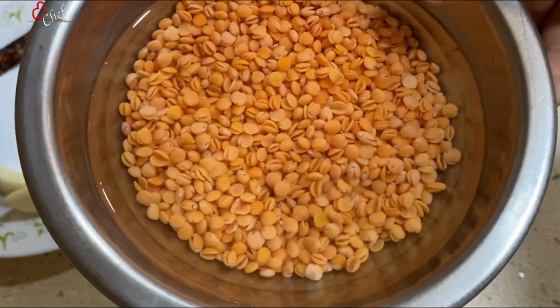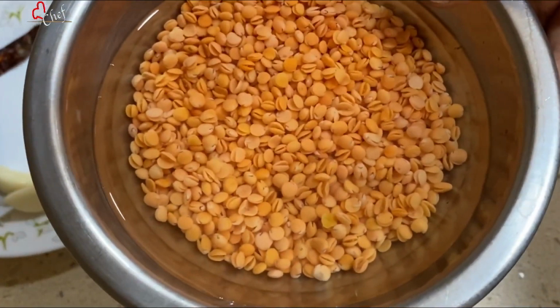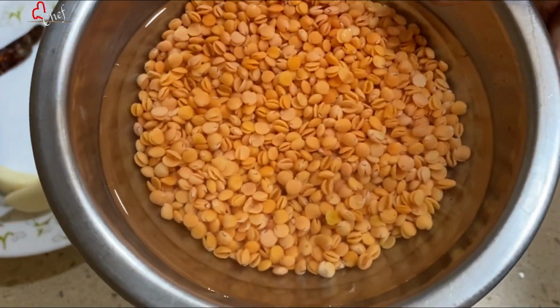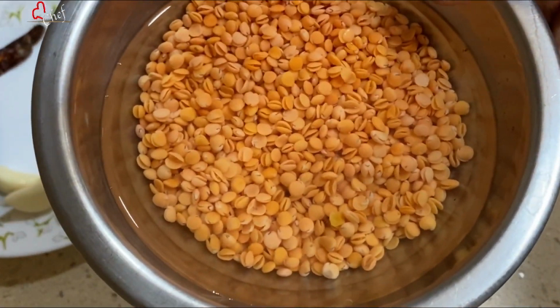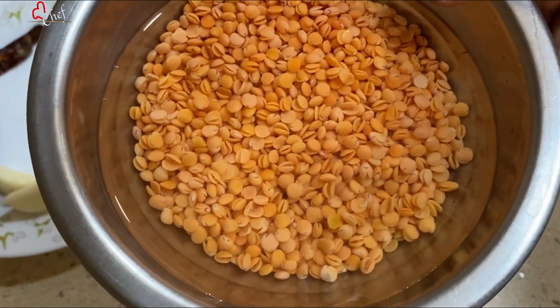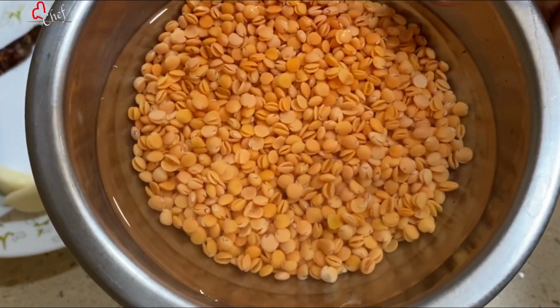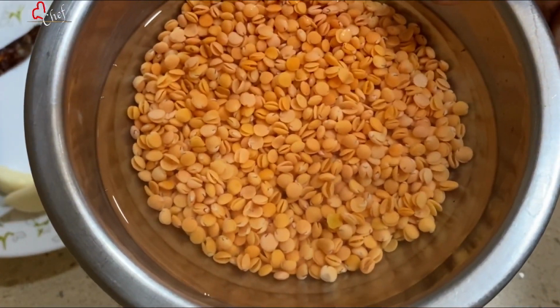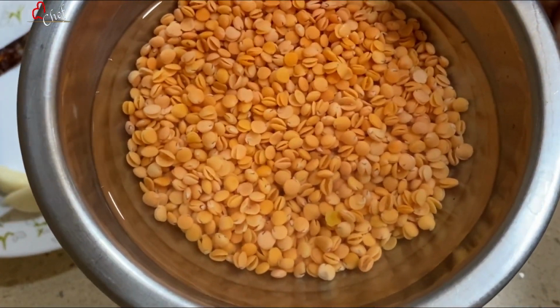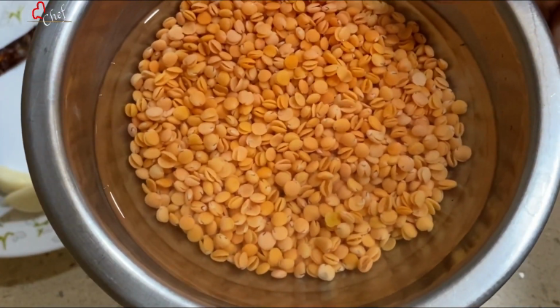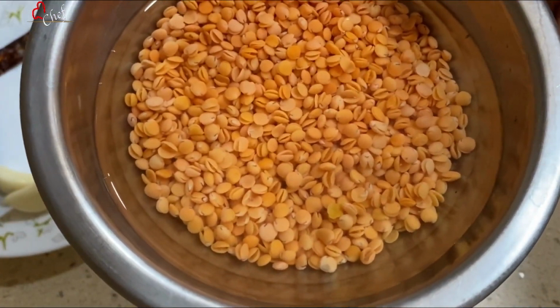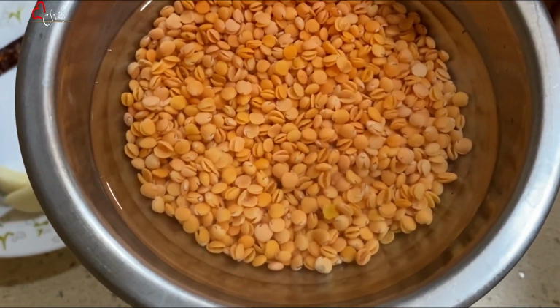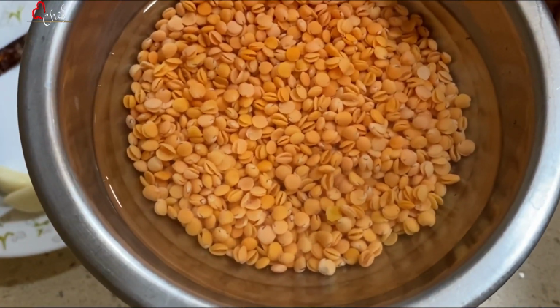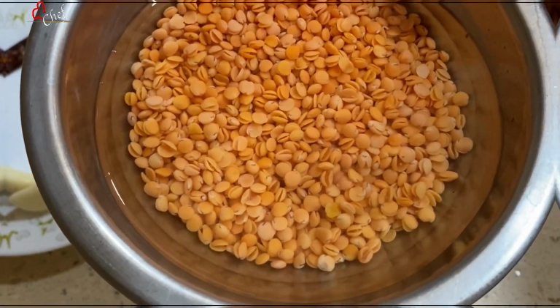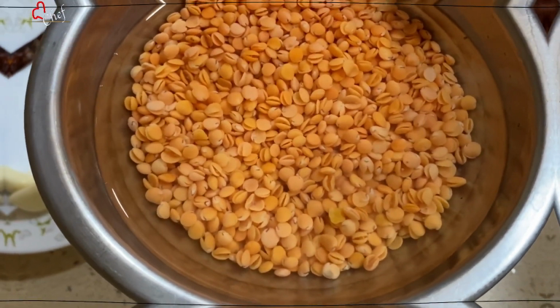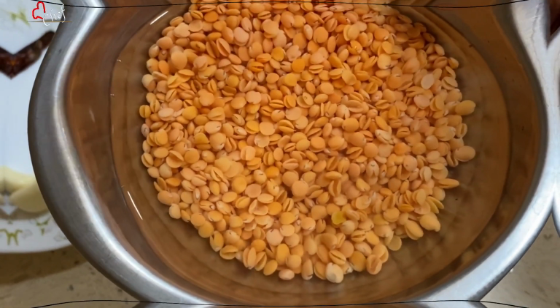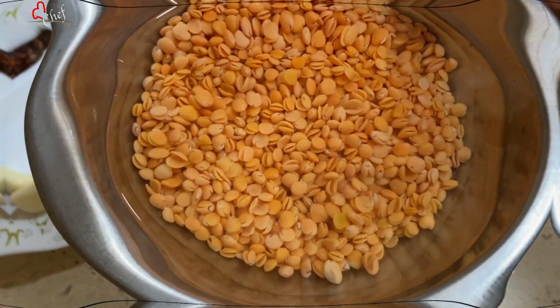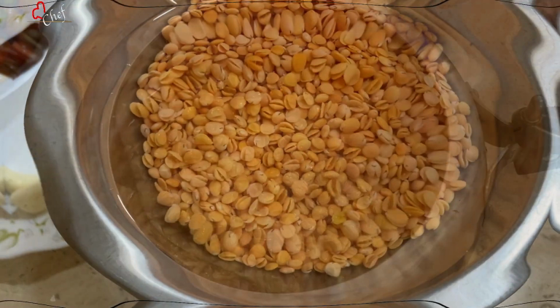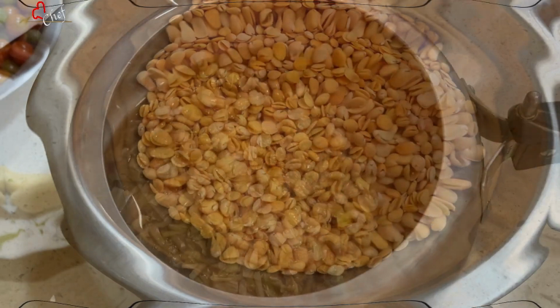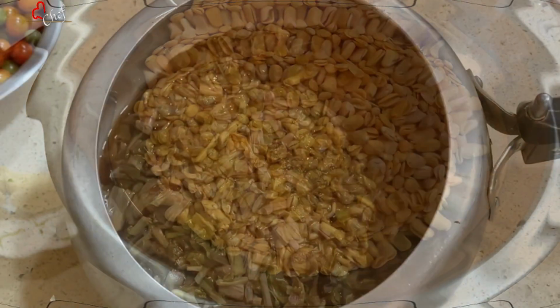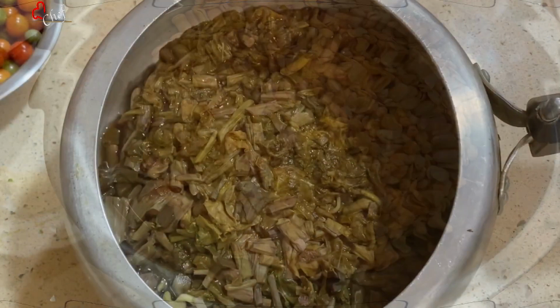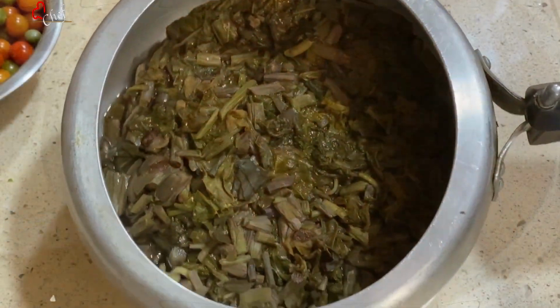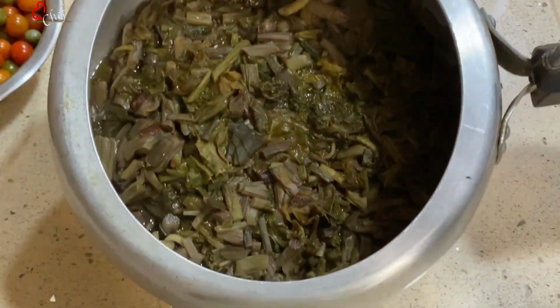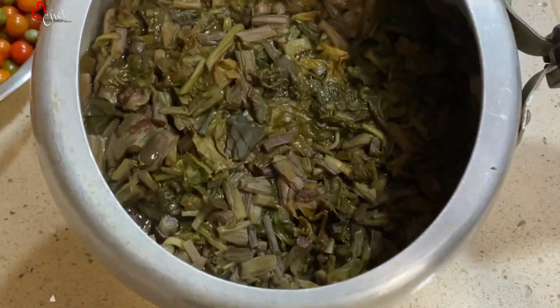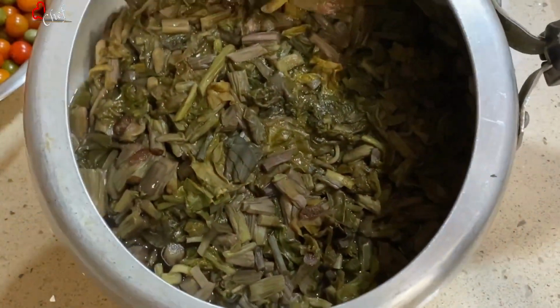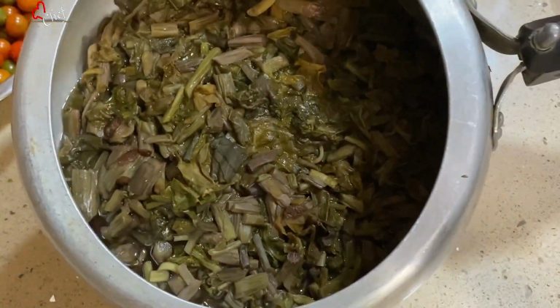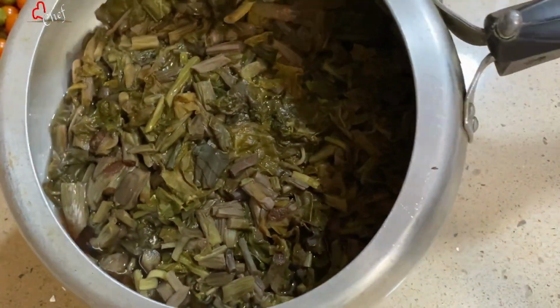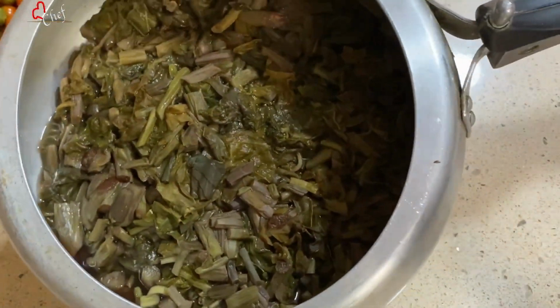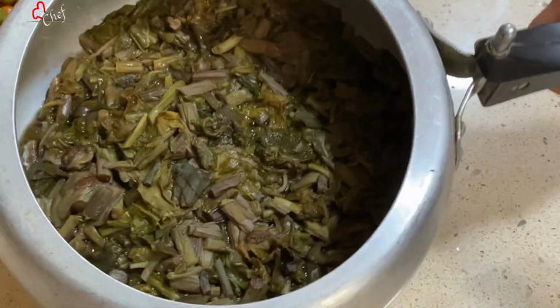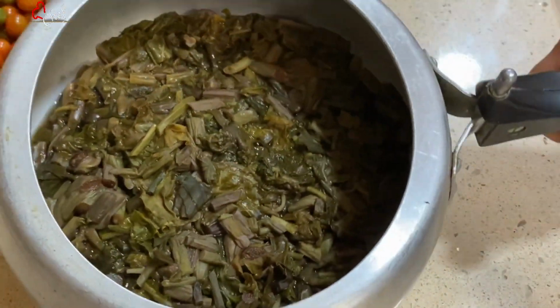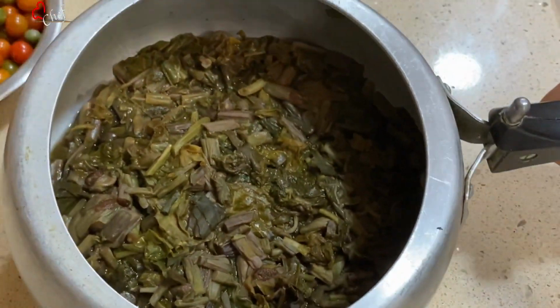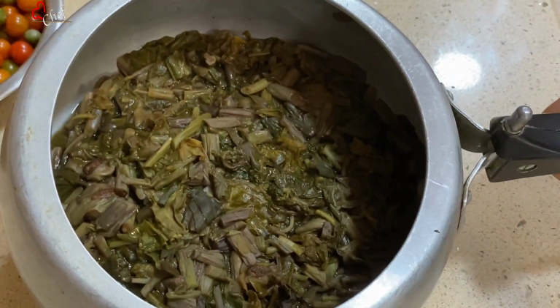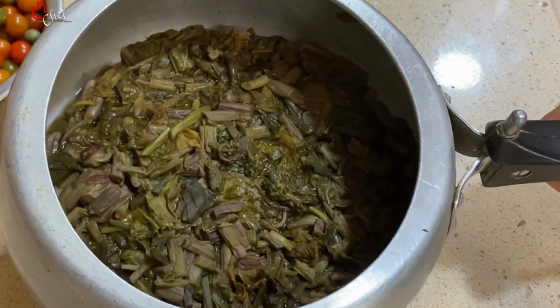We are going to put the olive oil in our pan, and we will add some water to it. That will help us to make it.